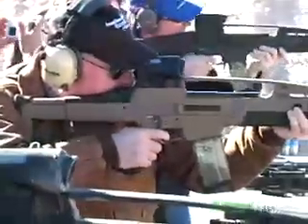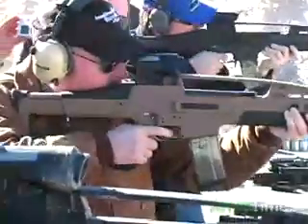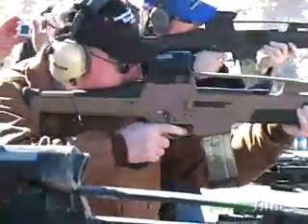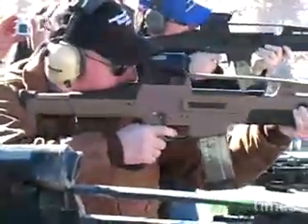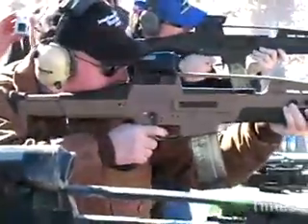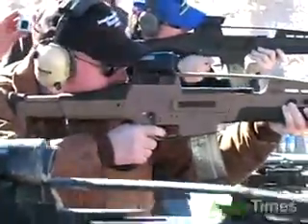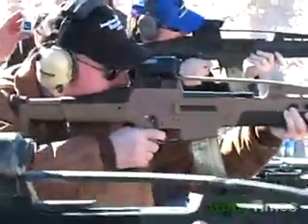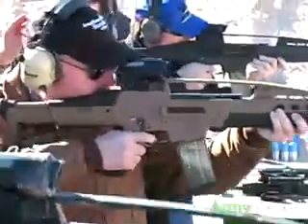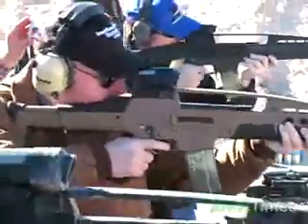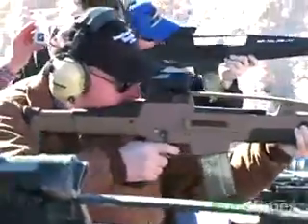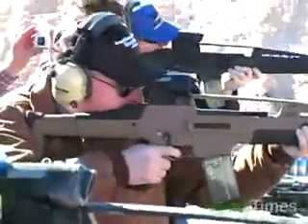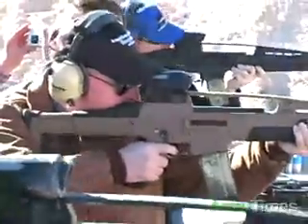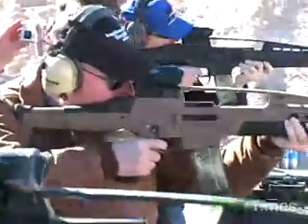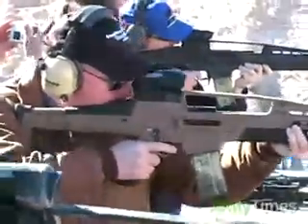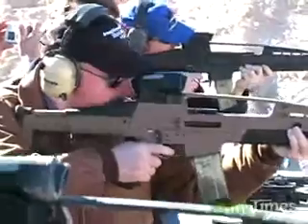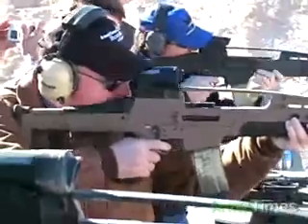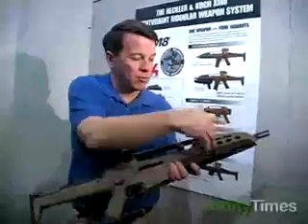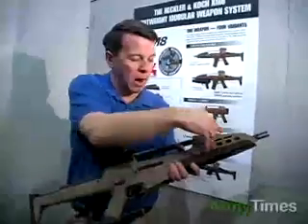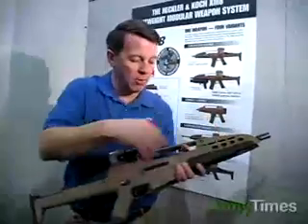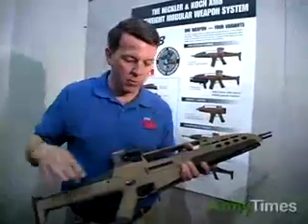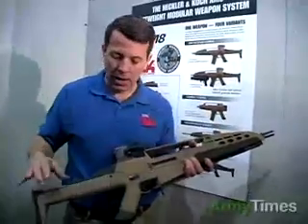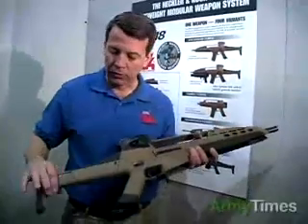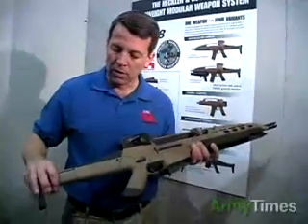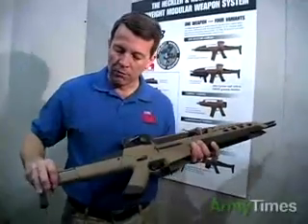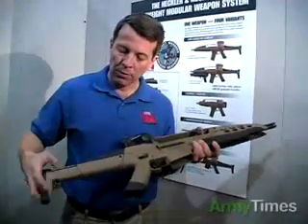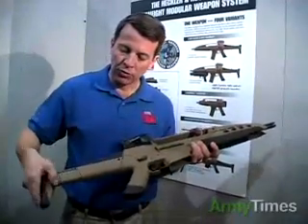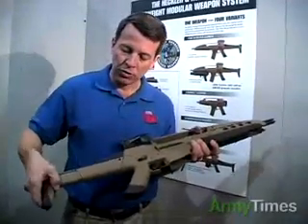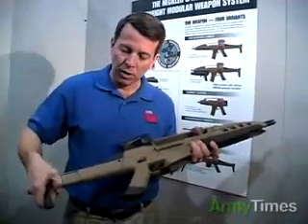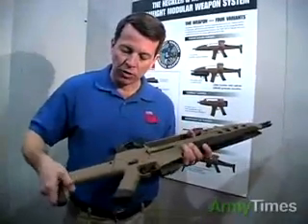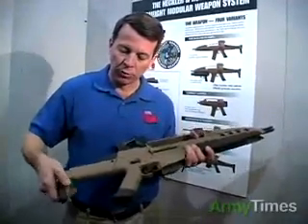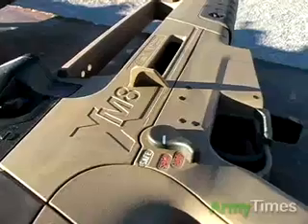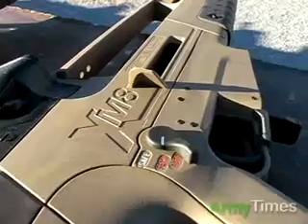This particular version is called baseline carbine, has a 12.5-inch barrel, and has a five-position adjustable stock.